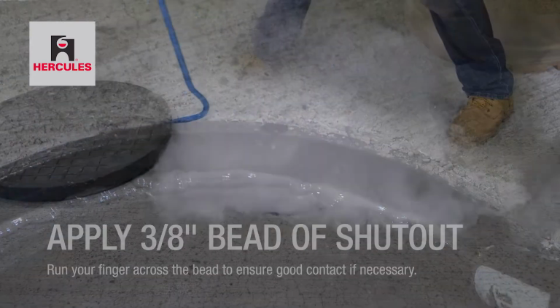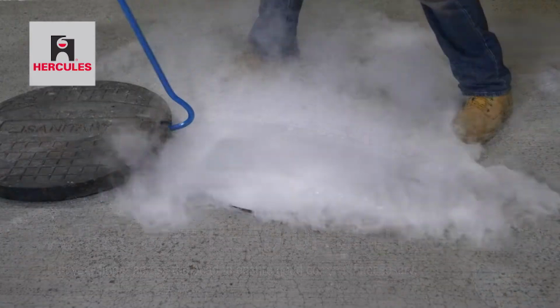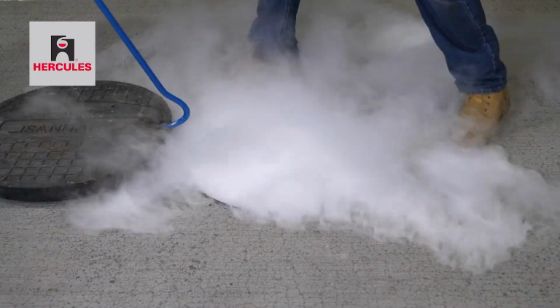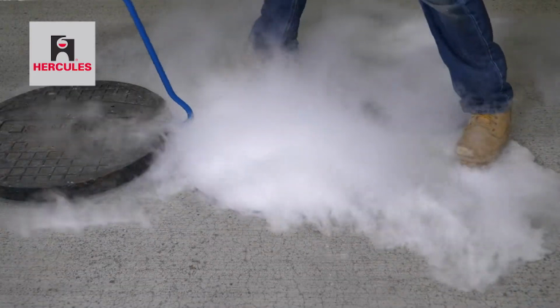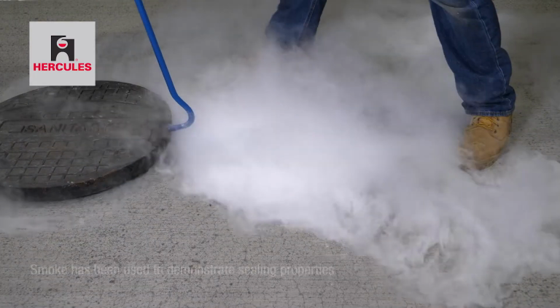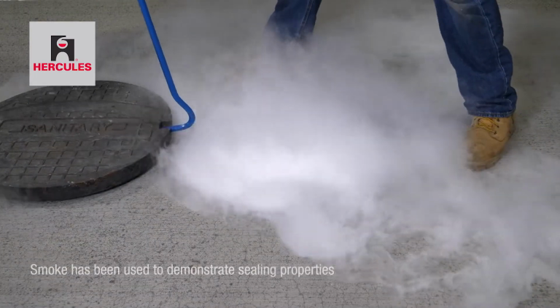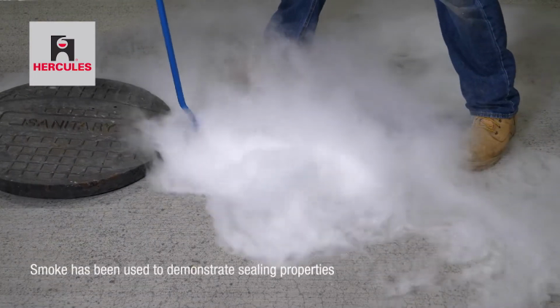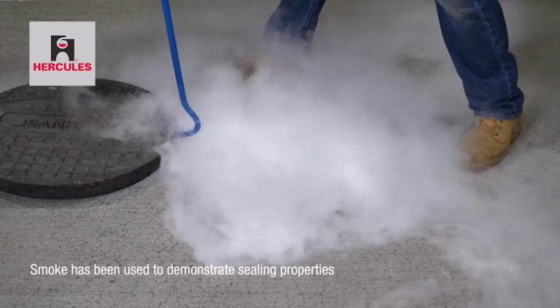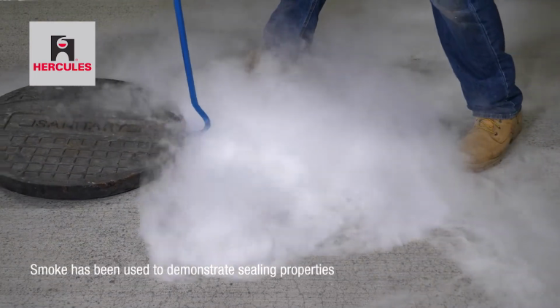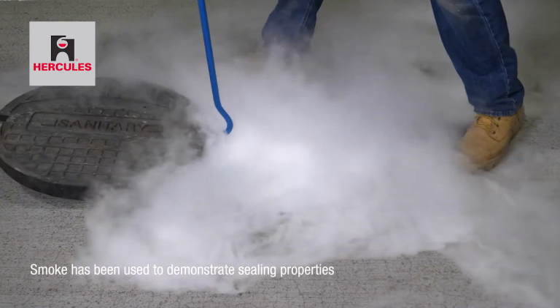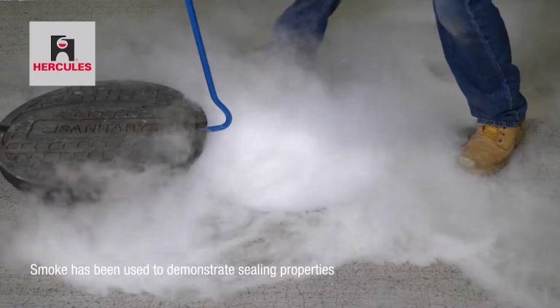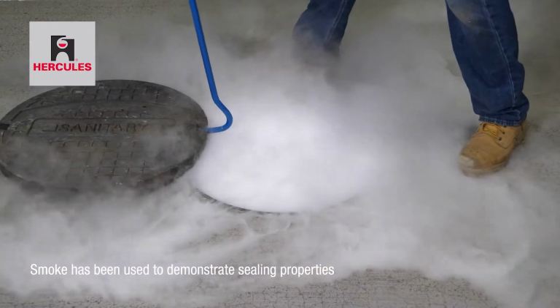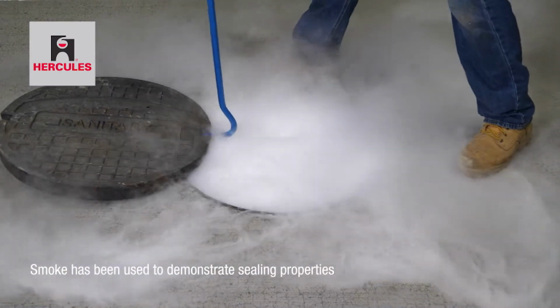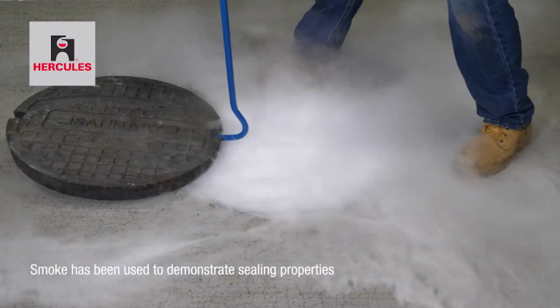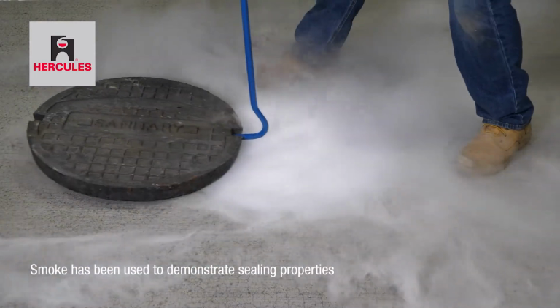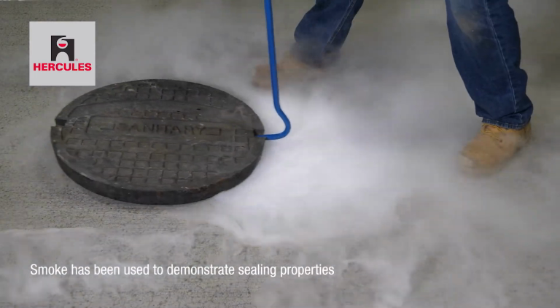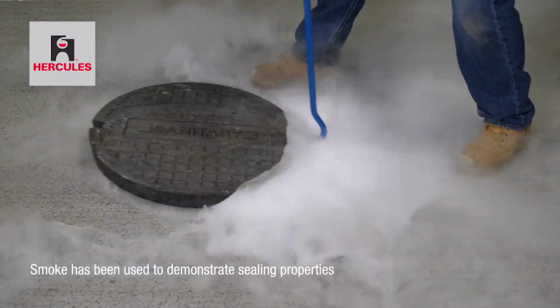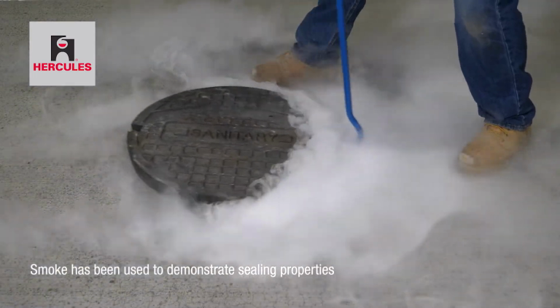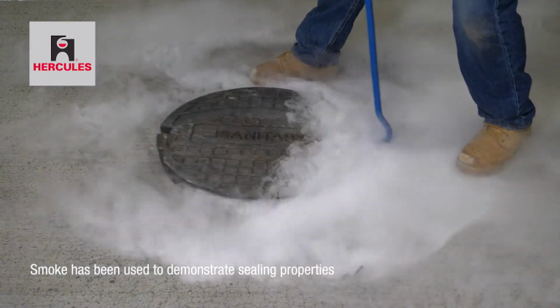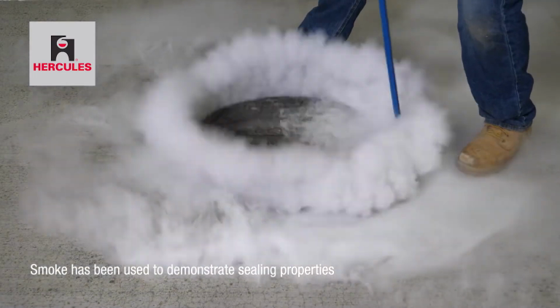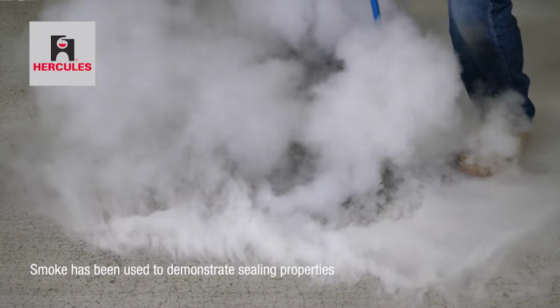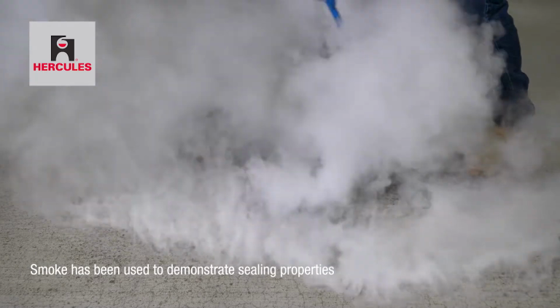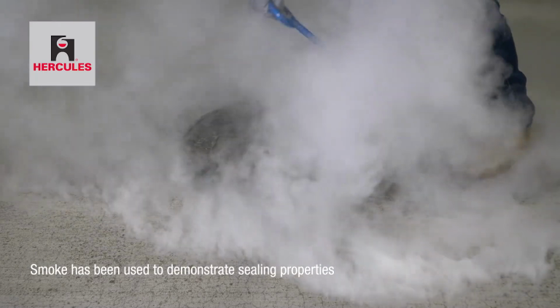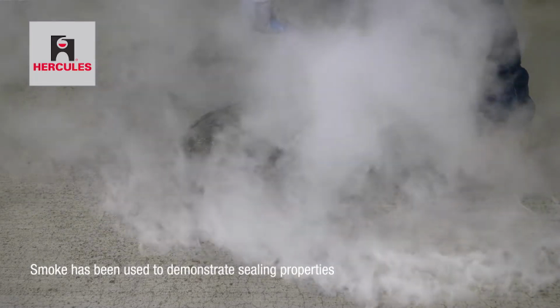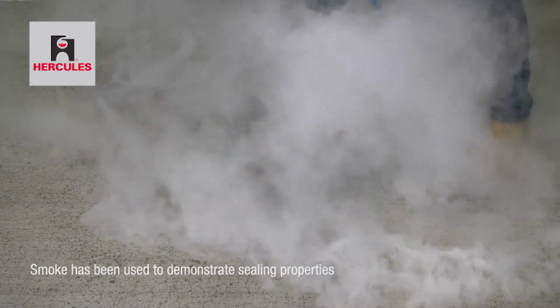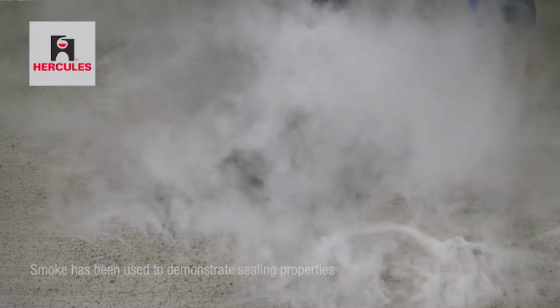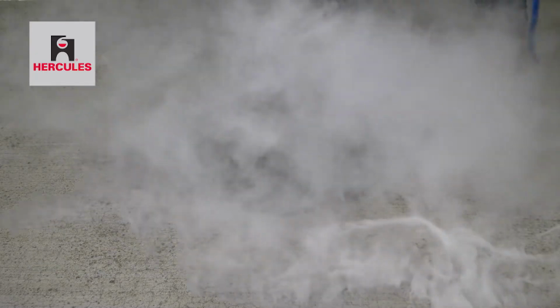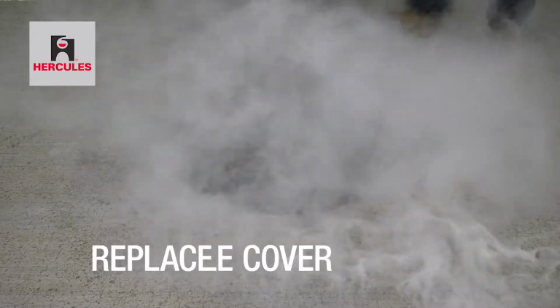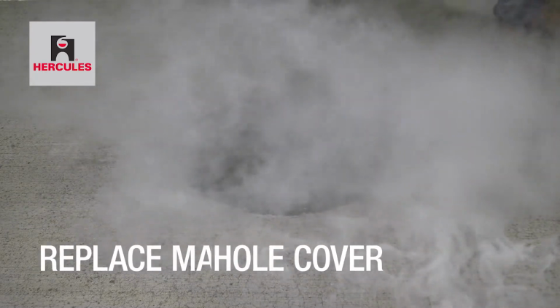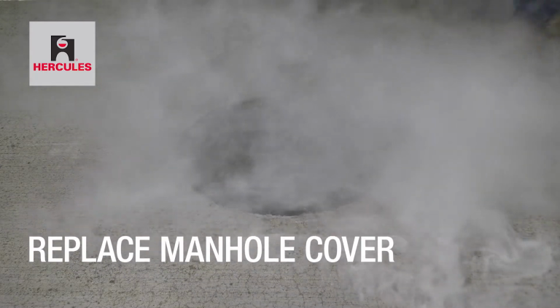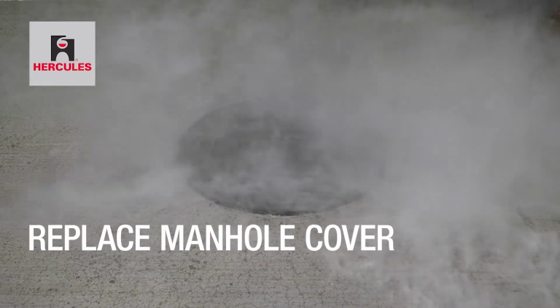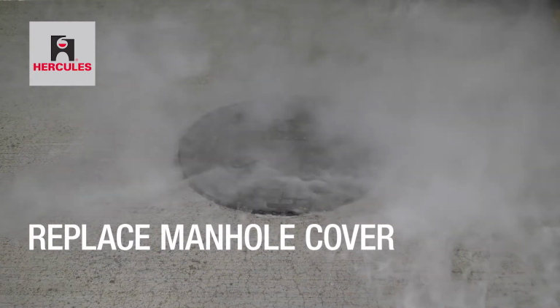Smoke has been used to demonstrate the effectiveness of Hercules Shutout's sealing properties. Finally, replace the cover.